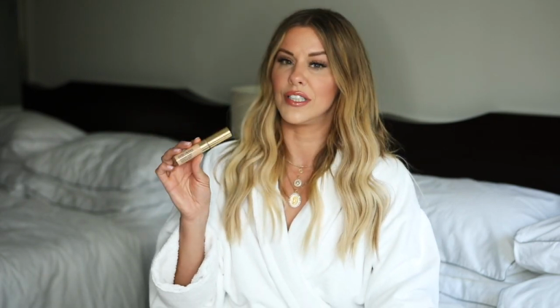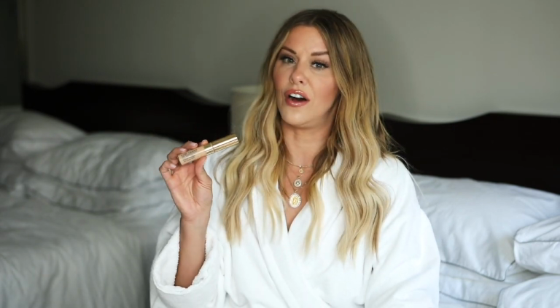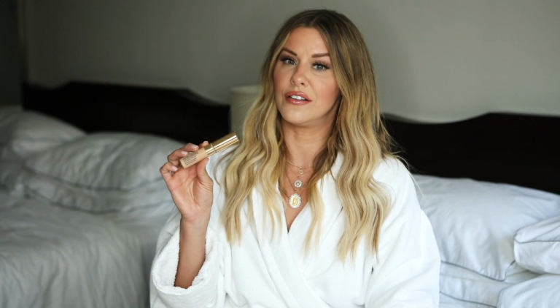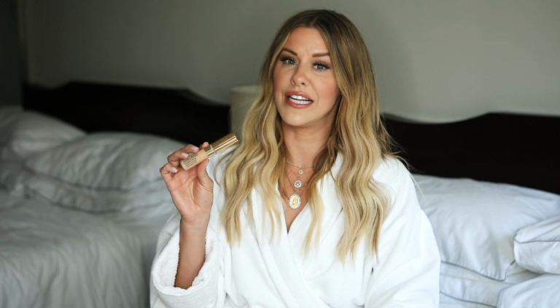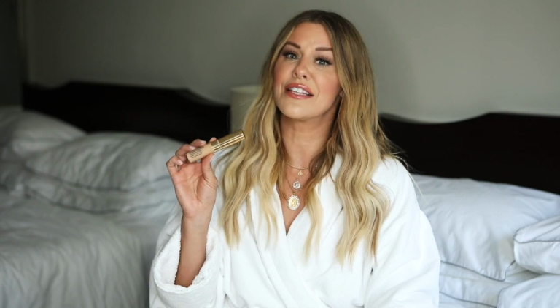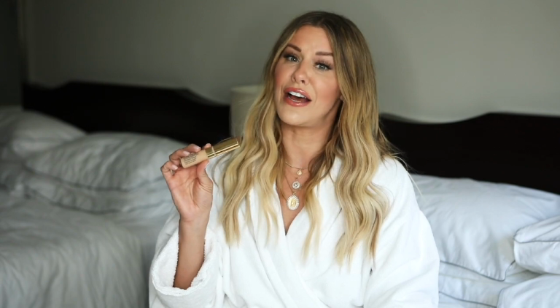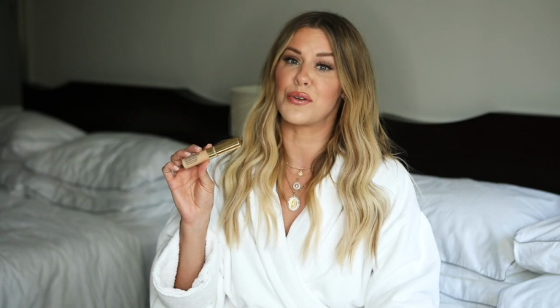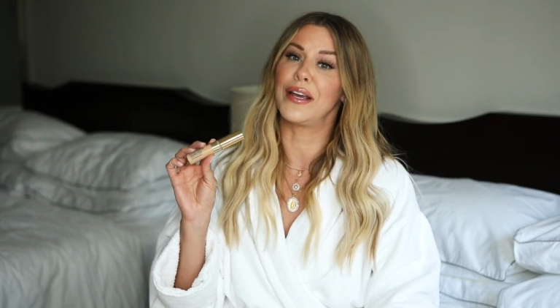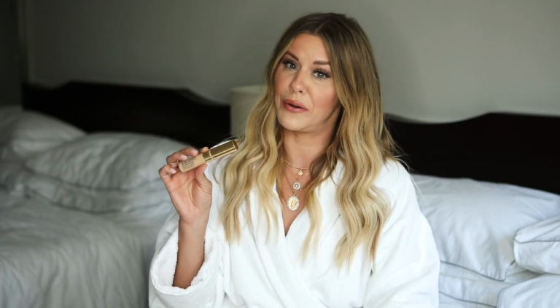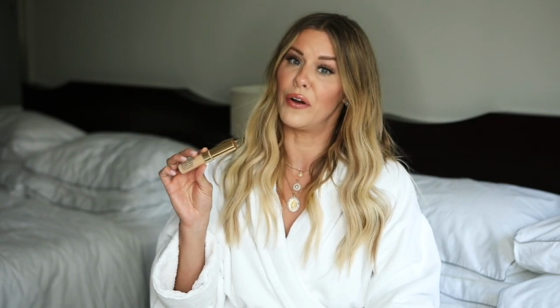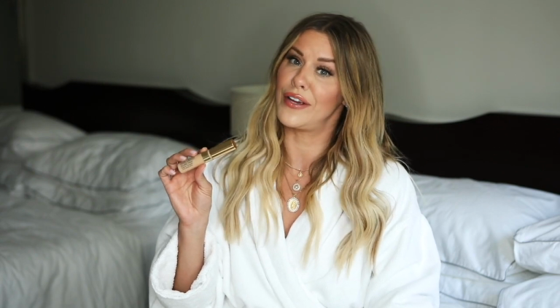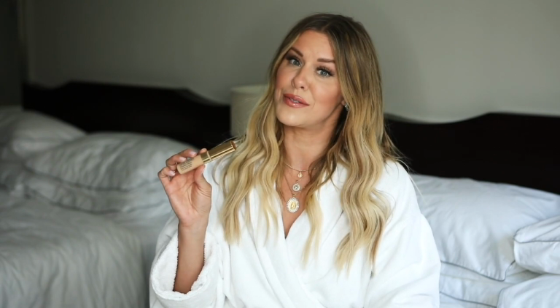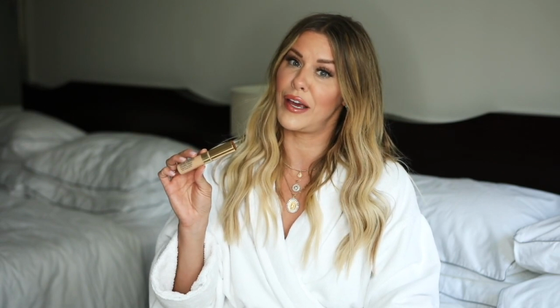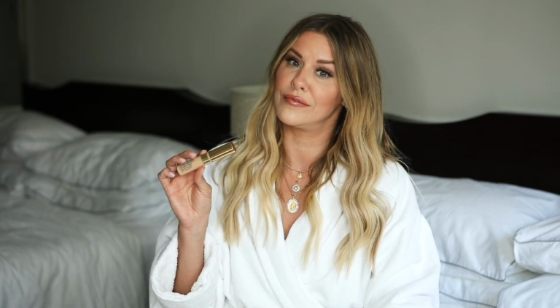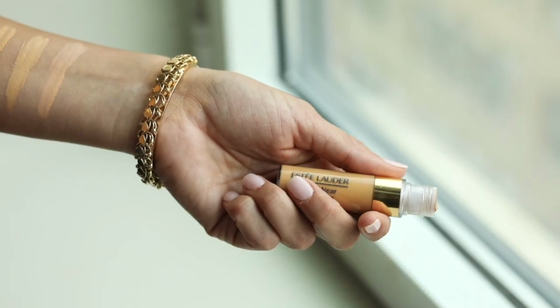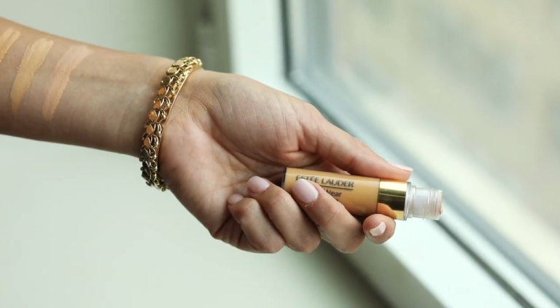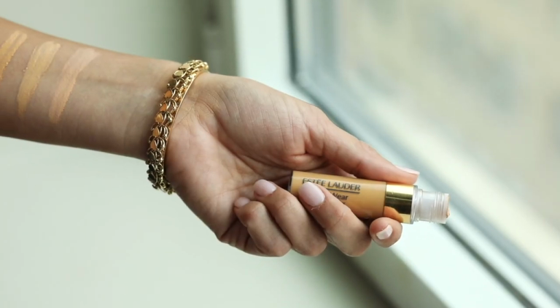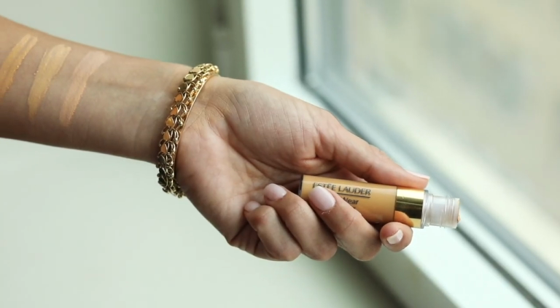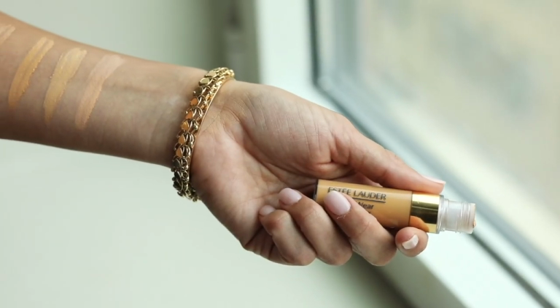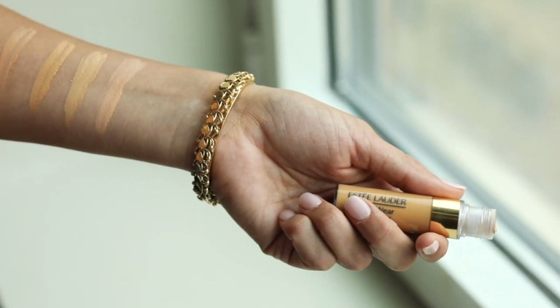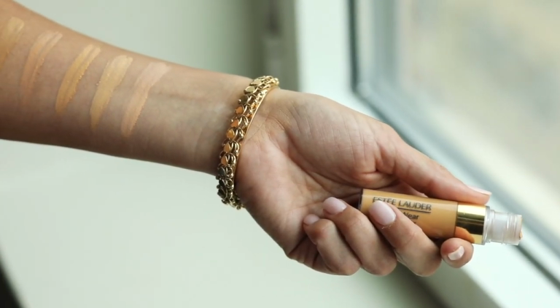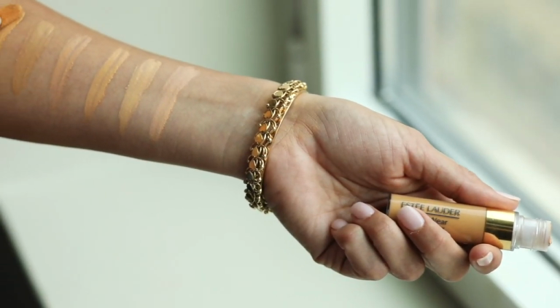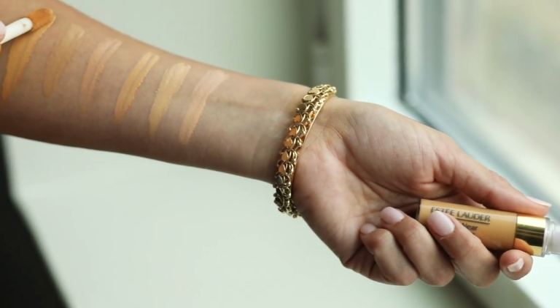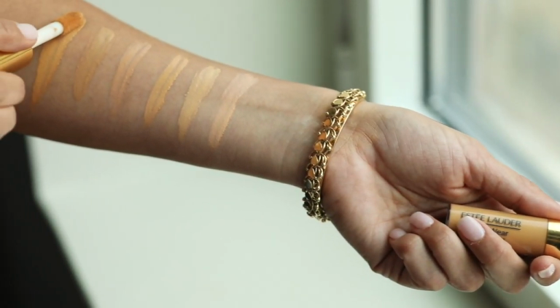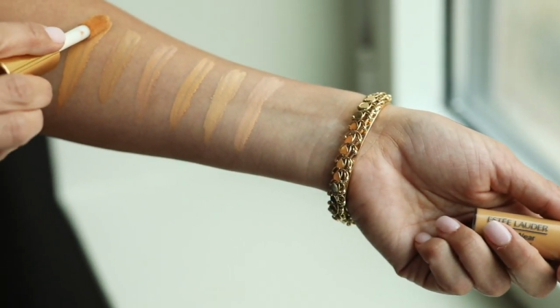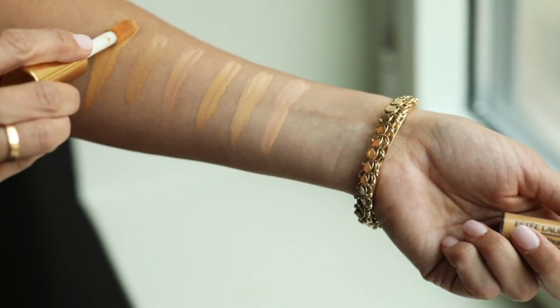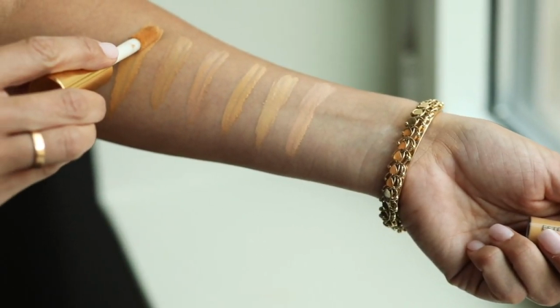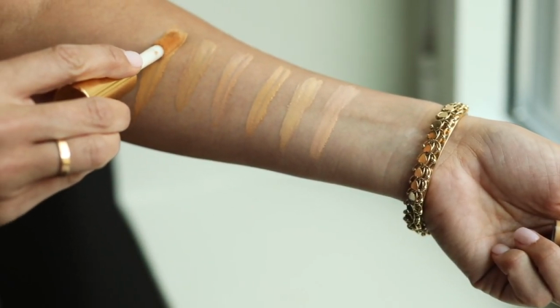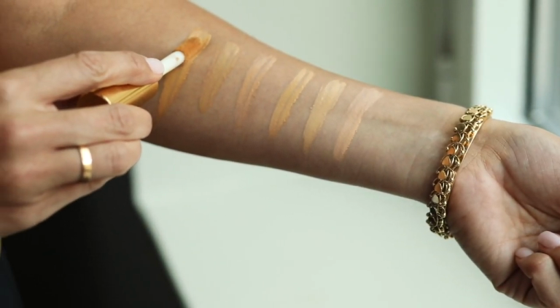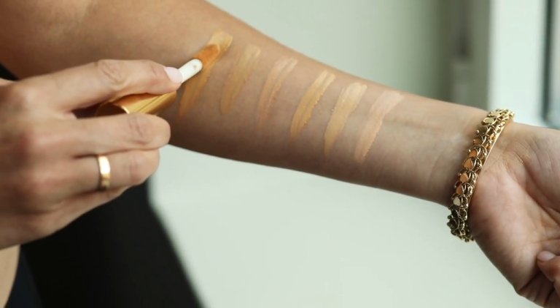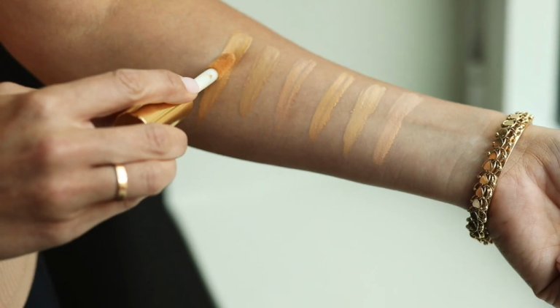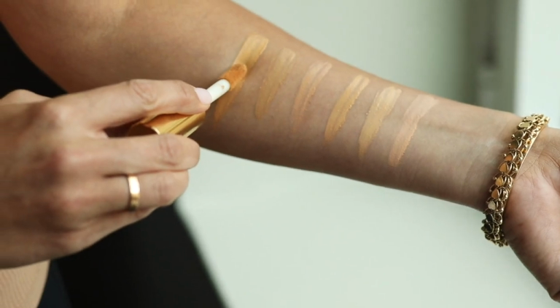Y'all, it's the Fashion Week hero, if you ask me. This concealer, which comes in 22 shades, does it all.